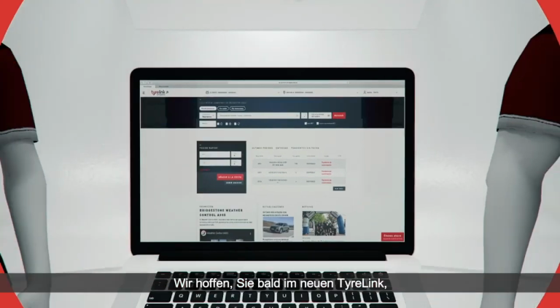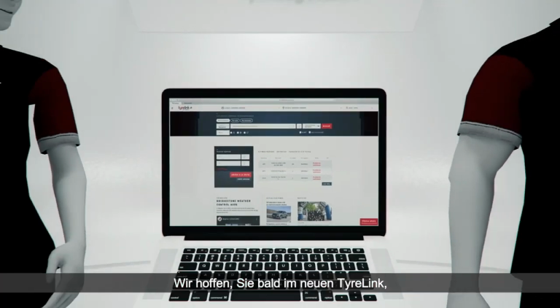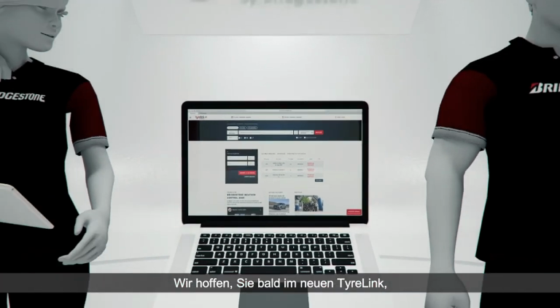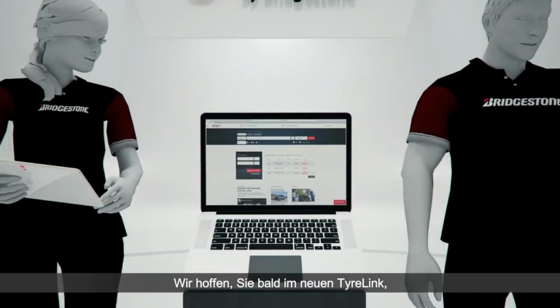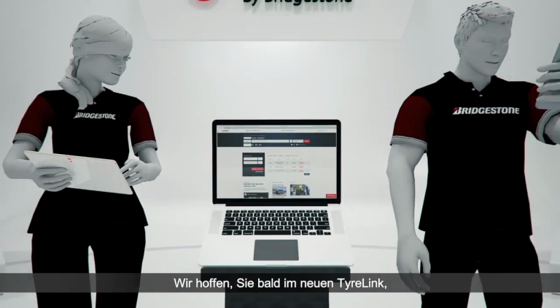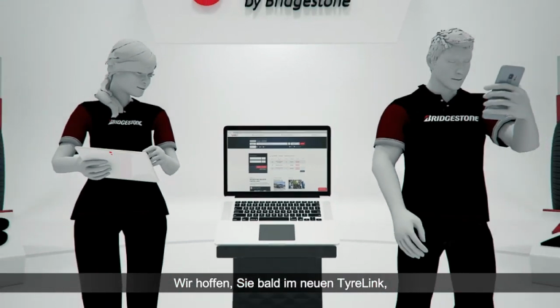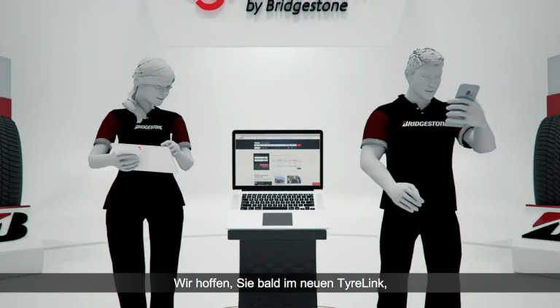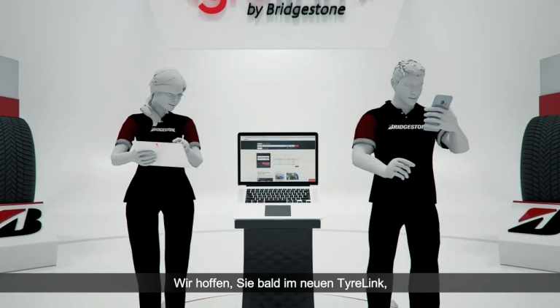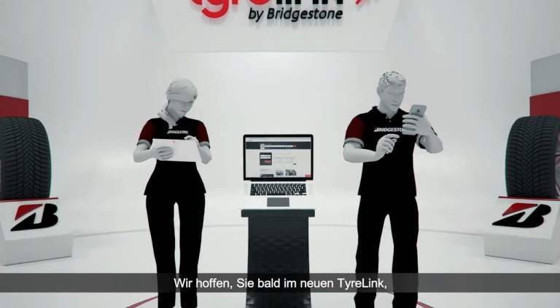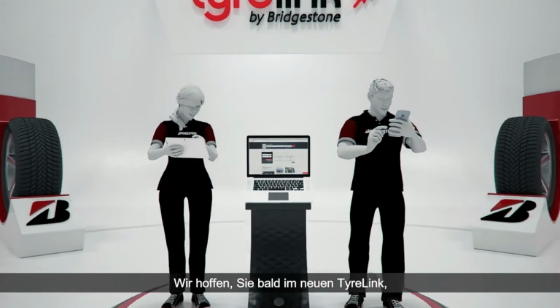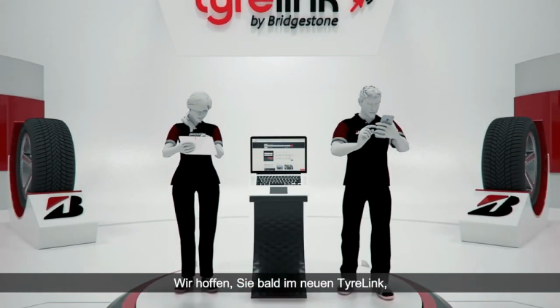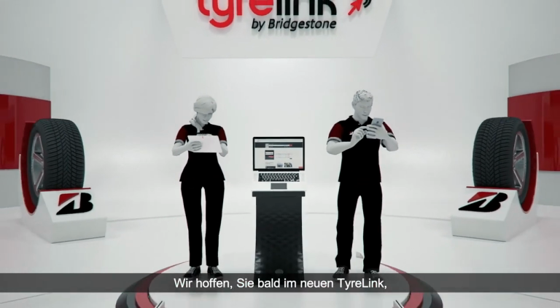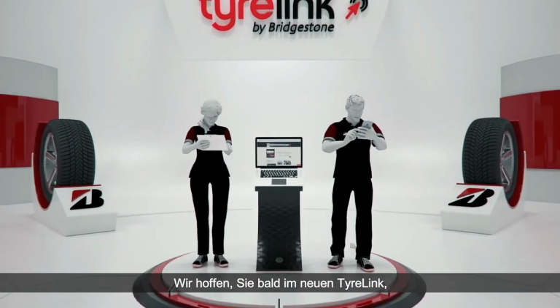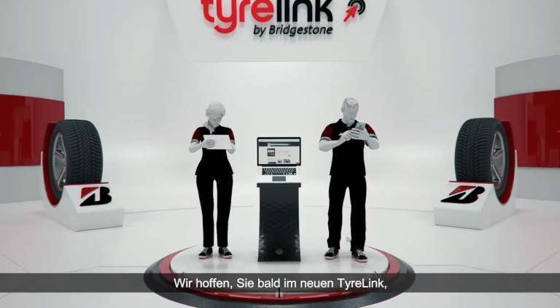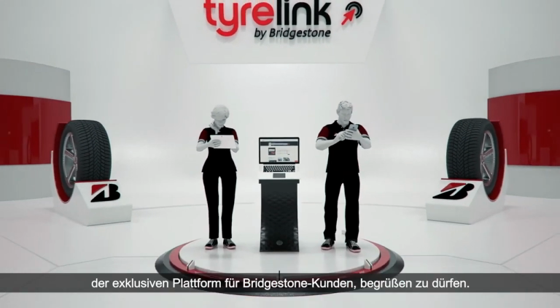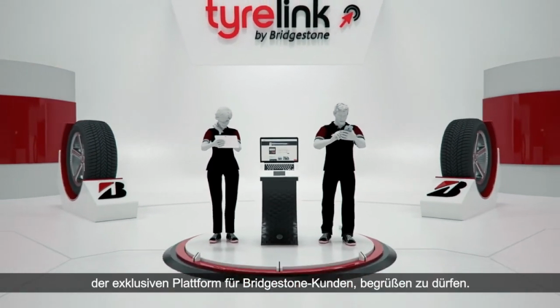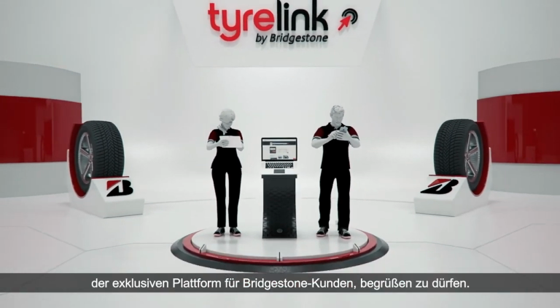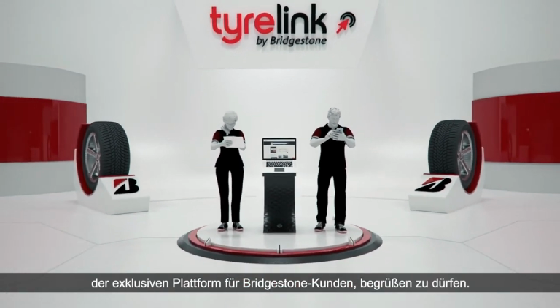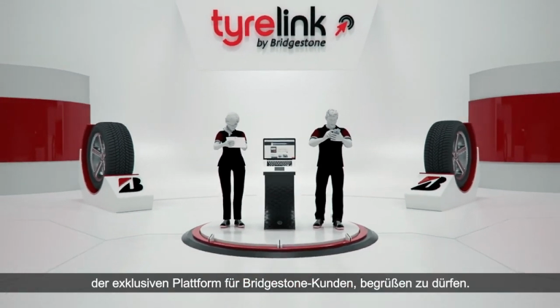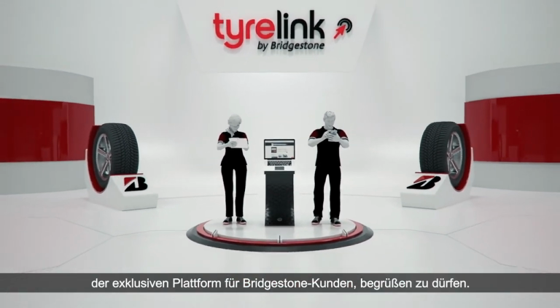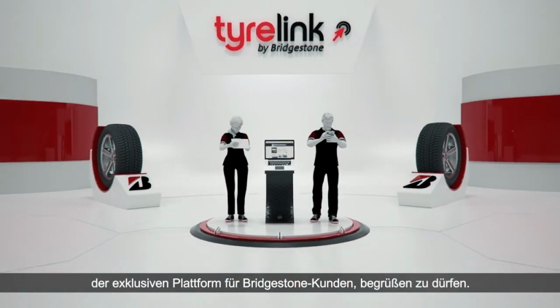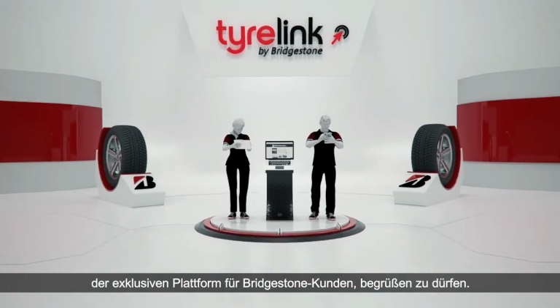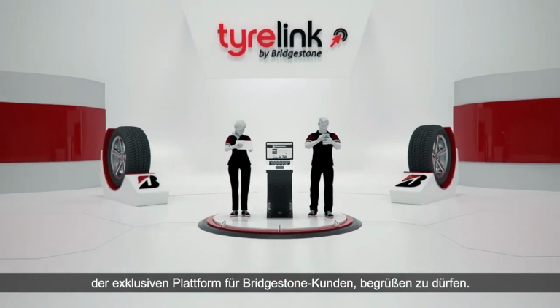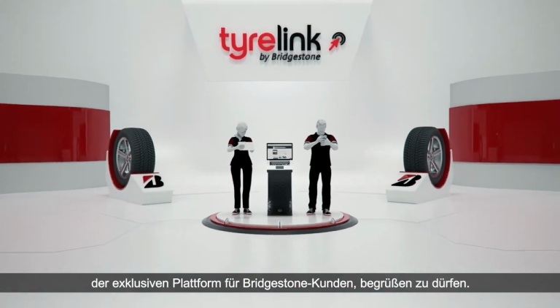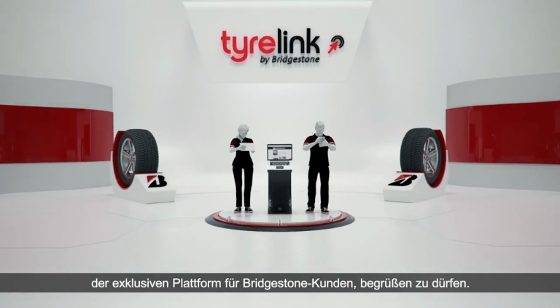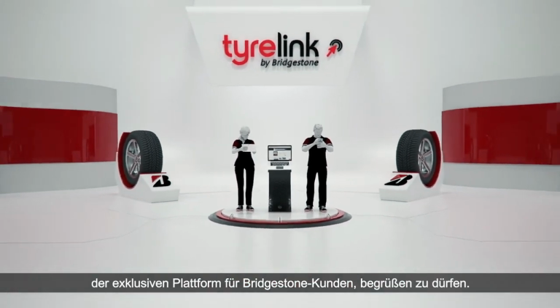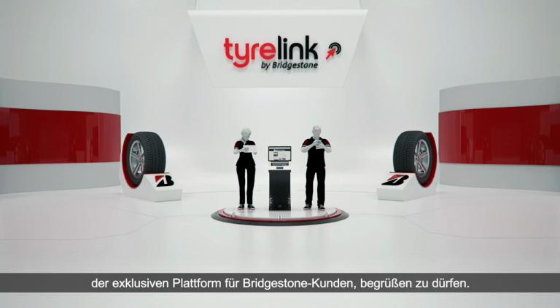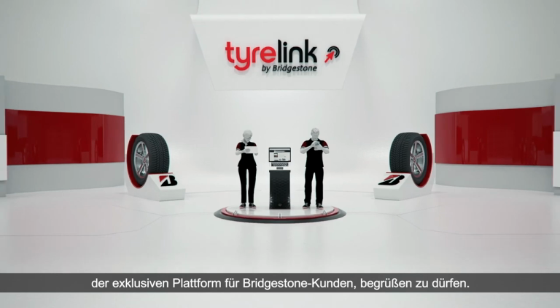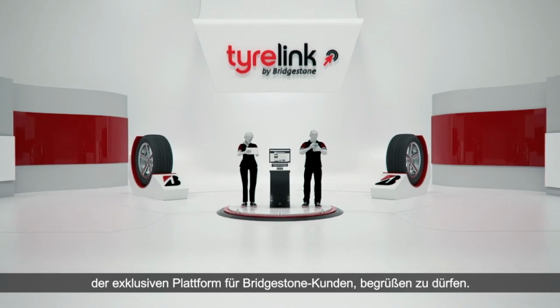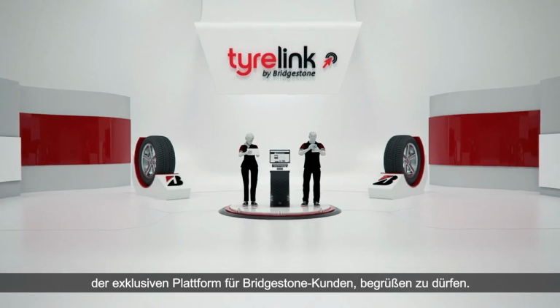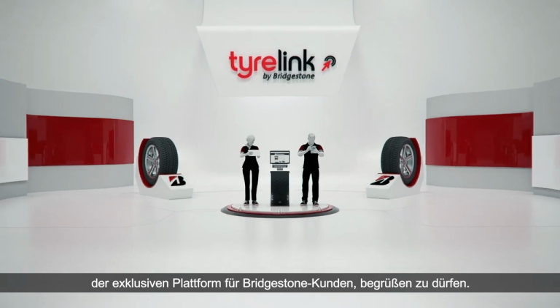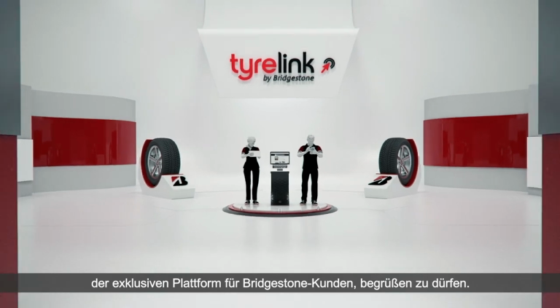Everything easier and intuitive to simplify the way you do business with Bridgestone. We hope to see you in the new TireLink soon, the exclusive platform for Bridgestone customers.